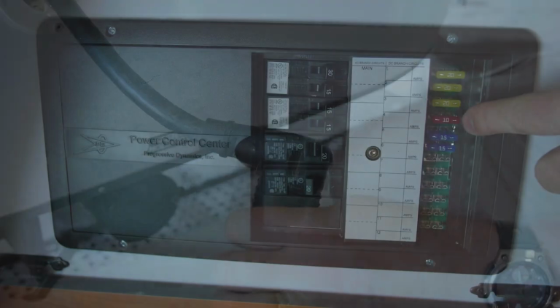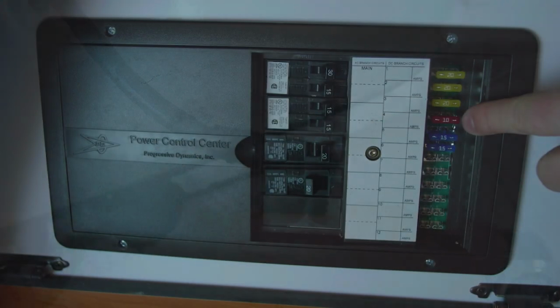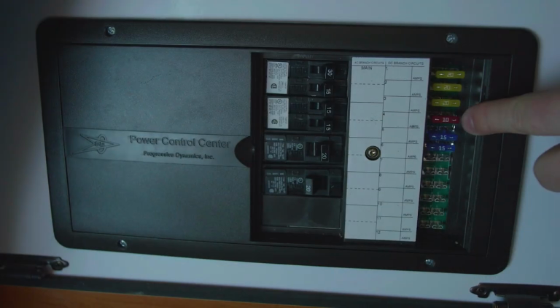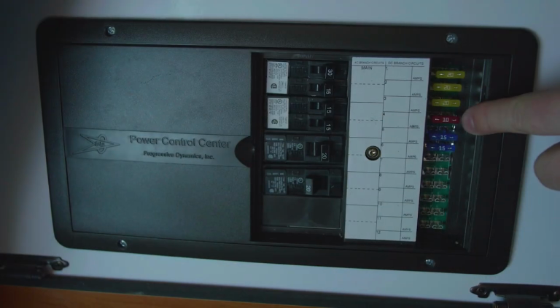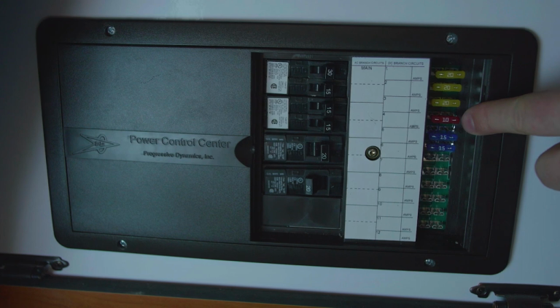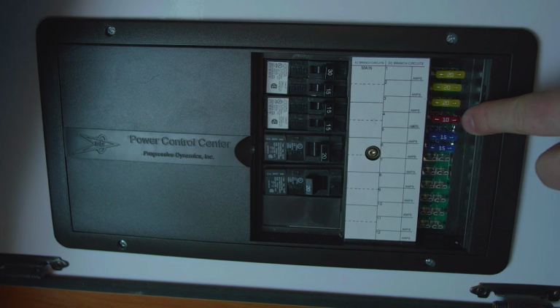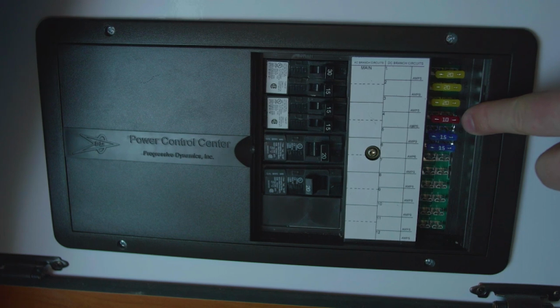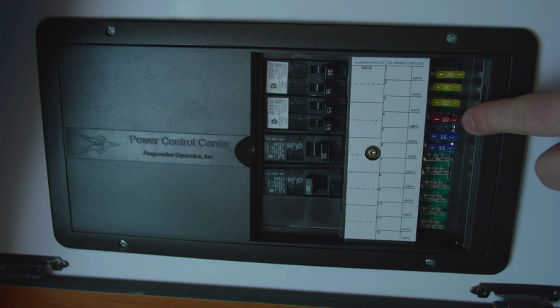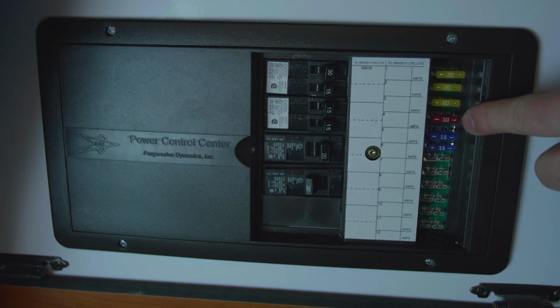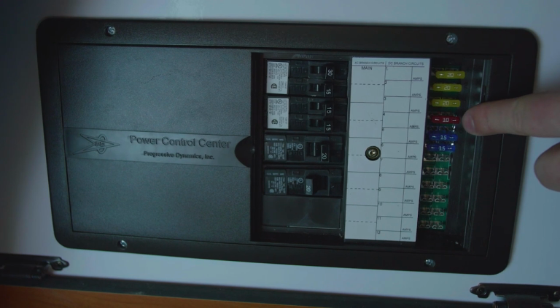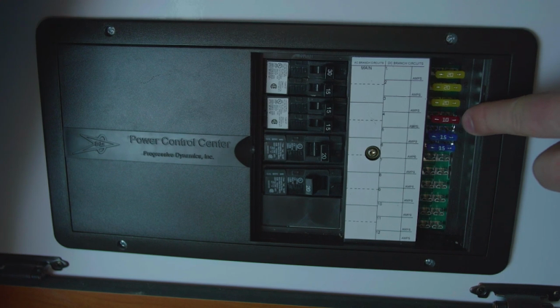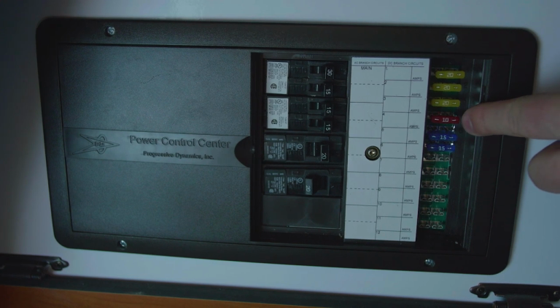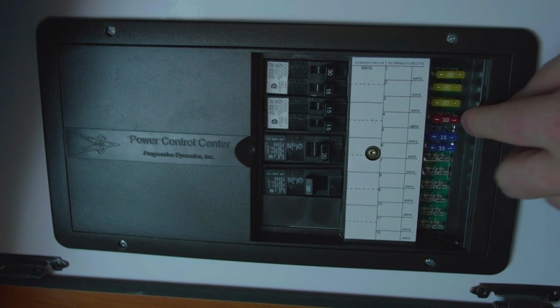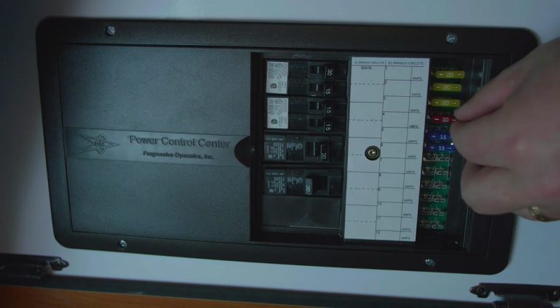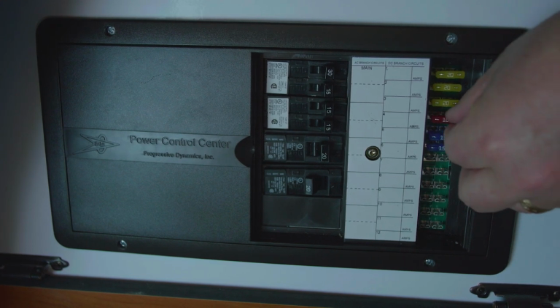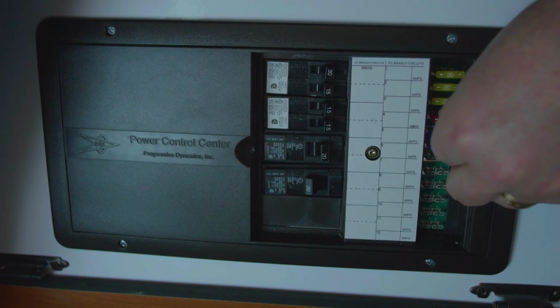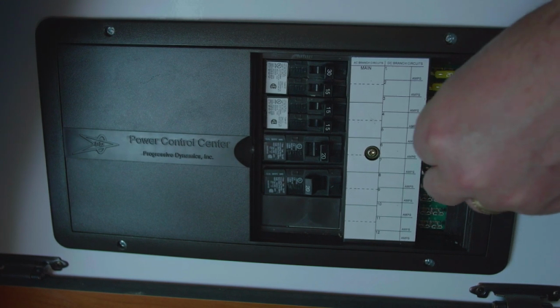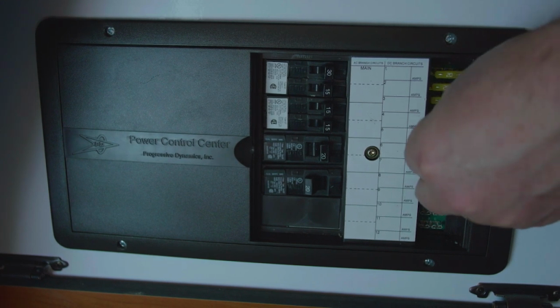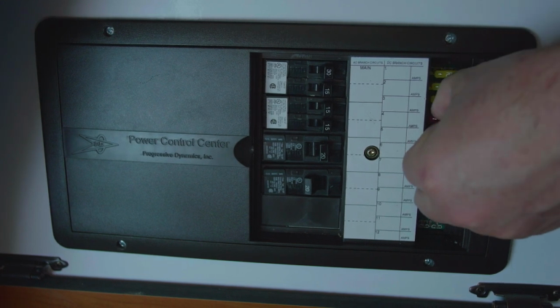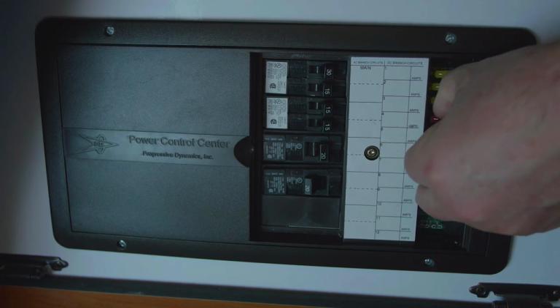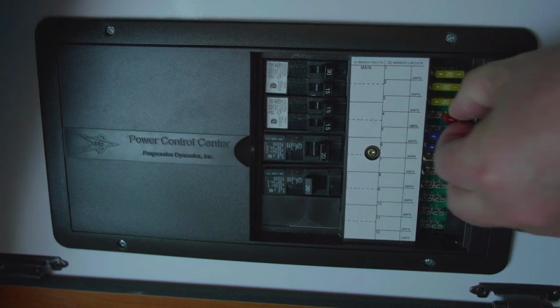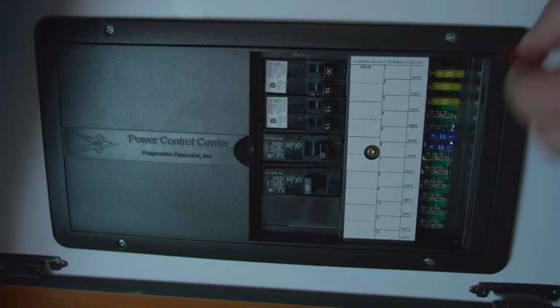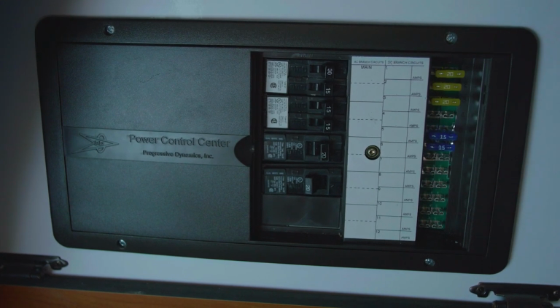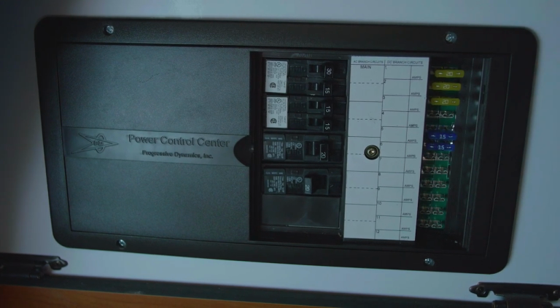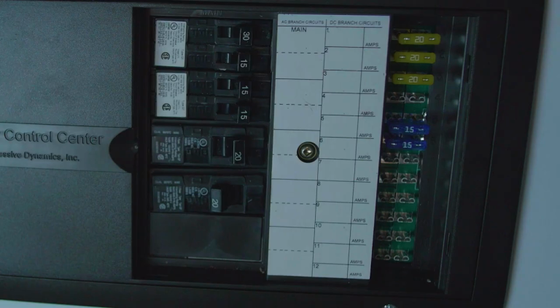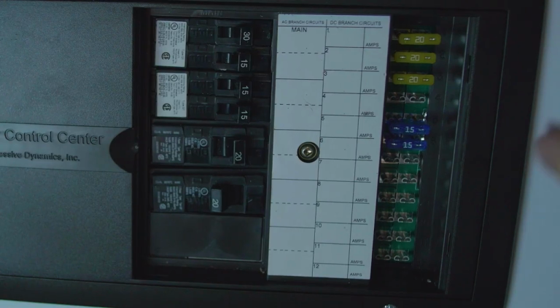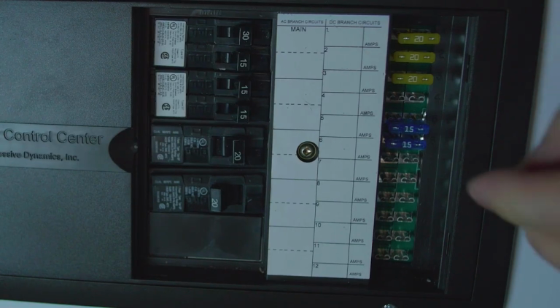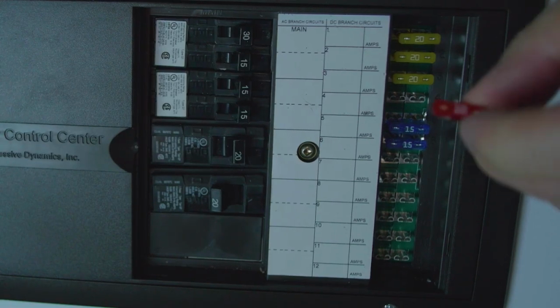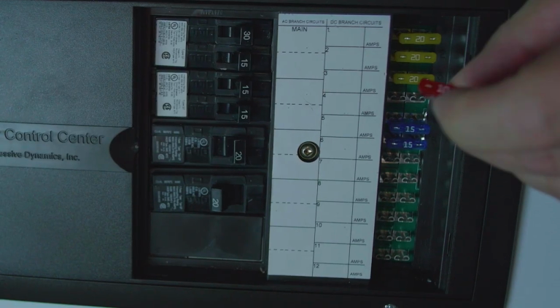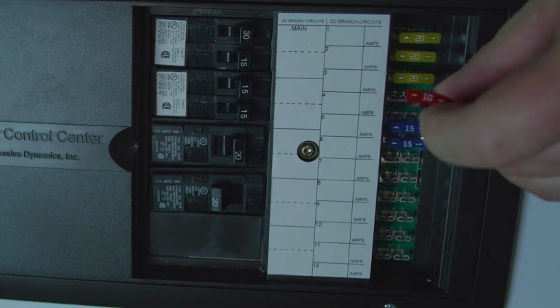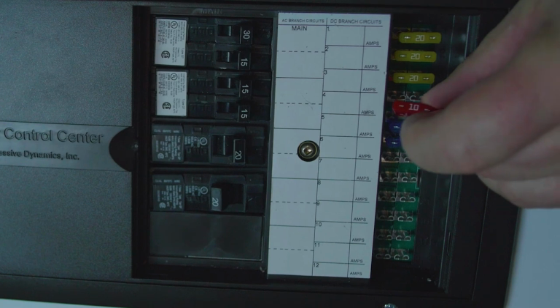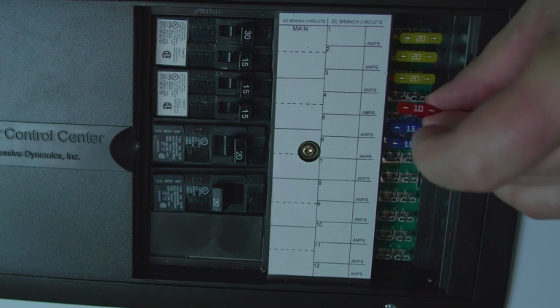If you ever need to change a 12 volt fuse, simply grab it and pull it straight out, then replace it with a new fuse.